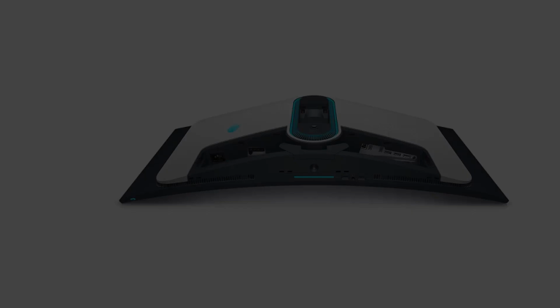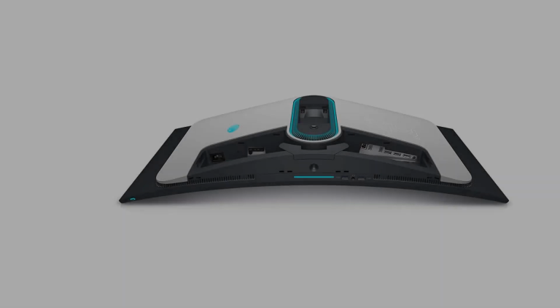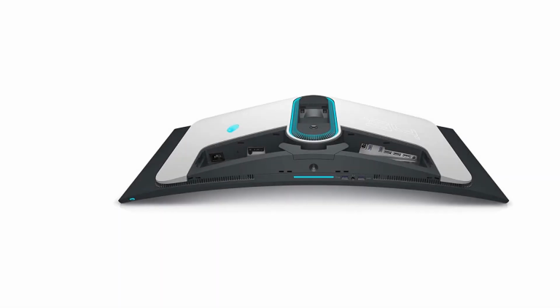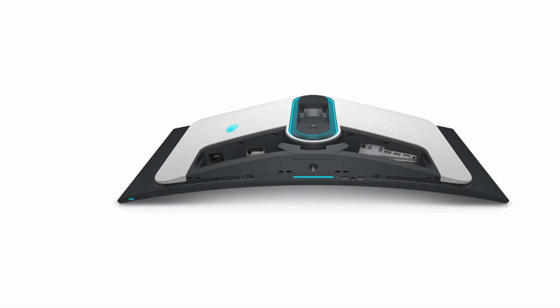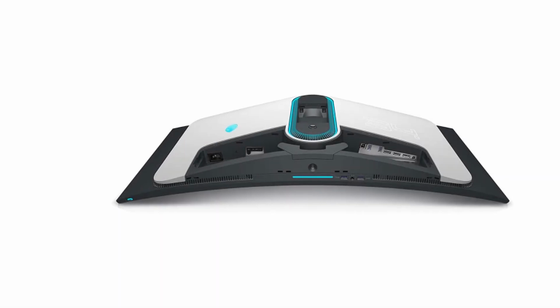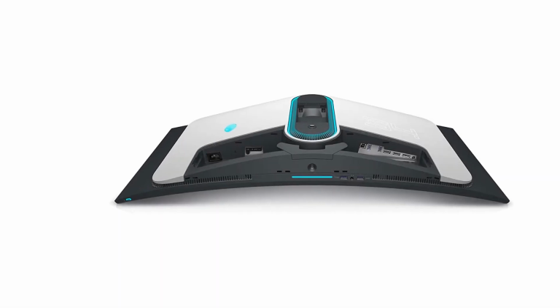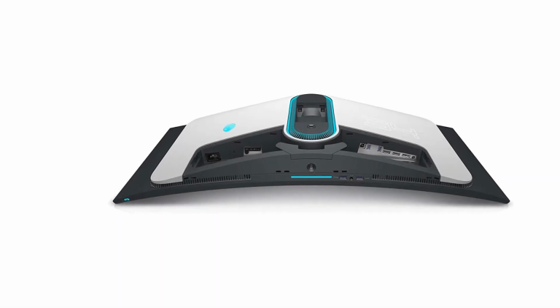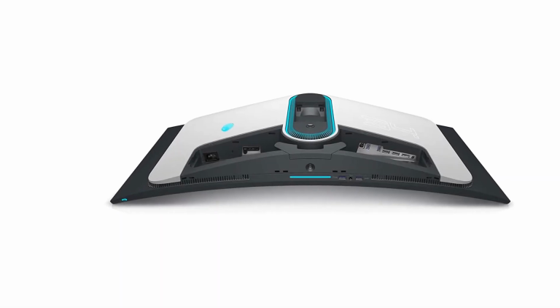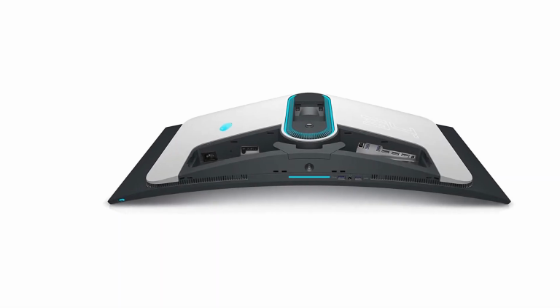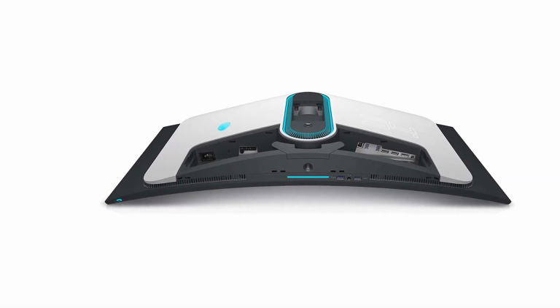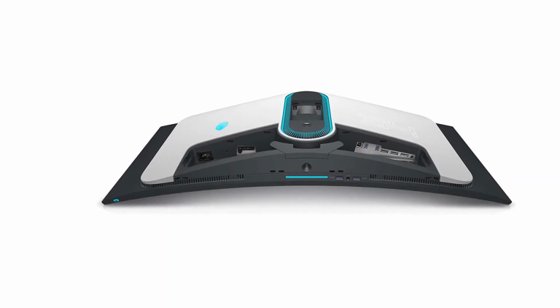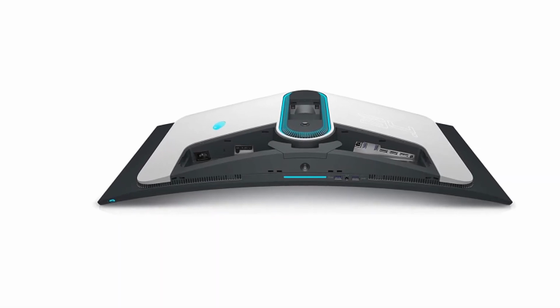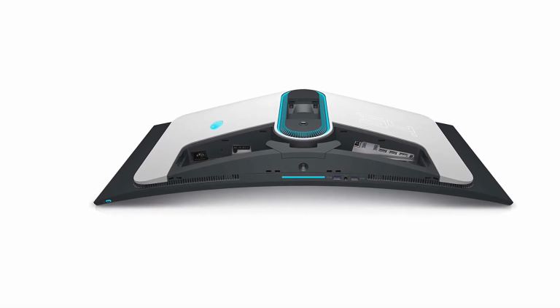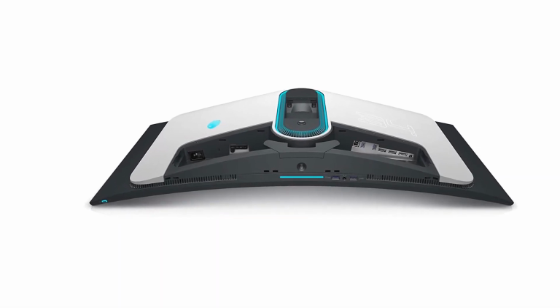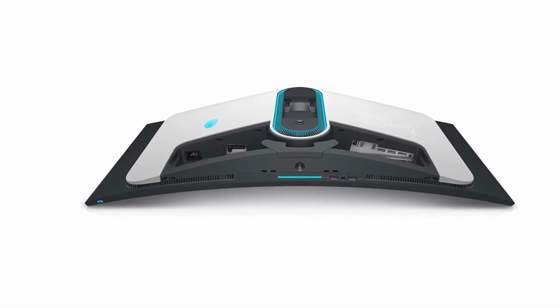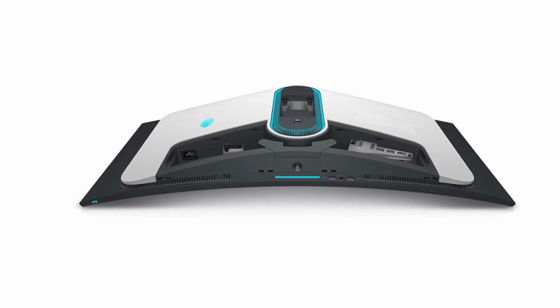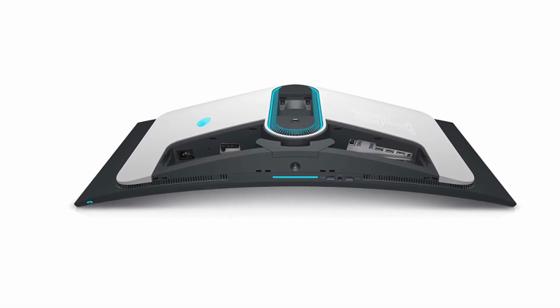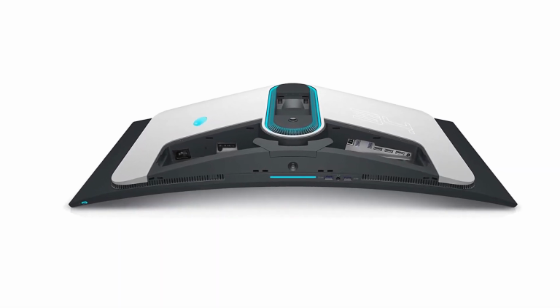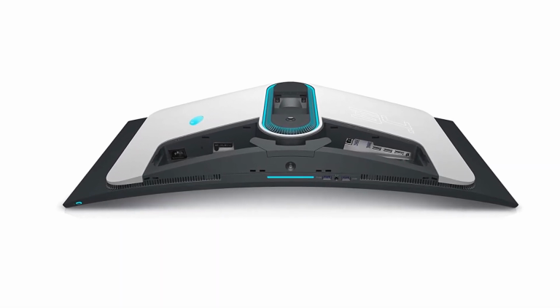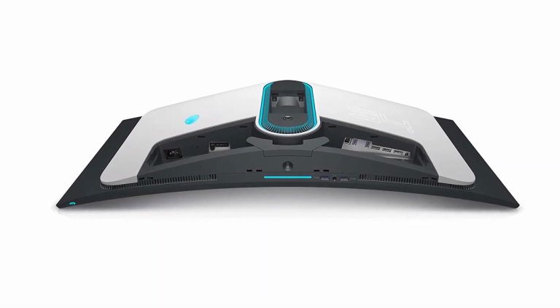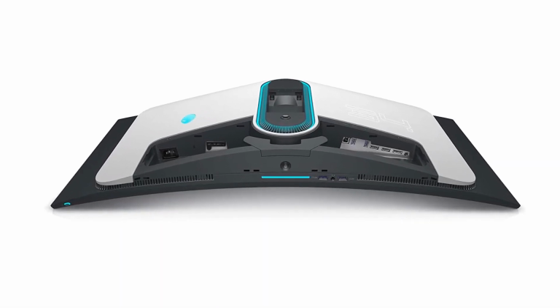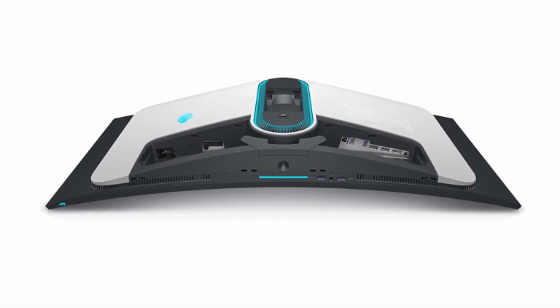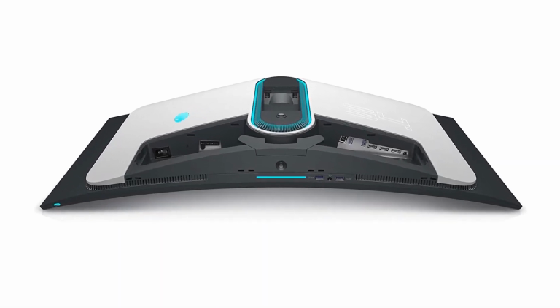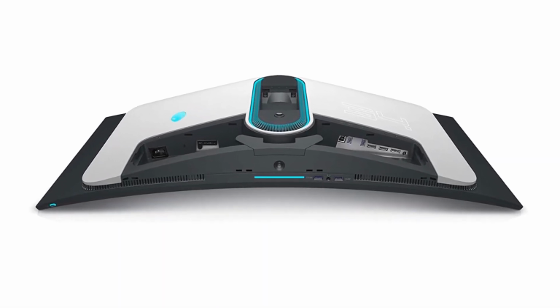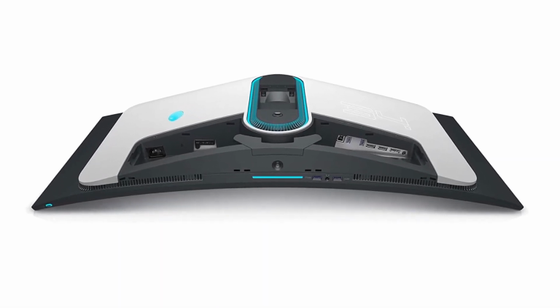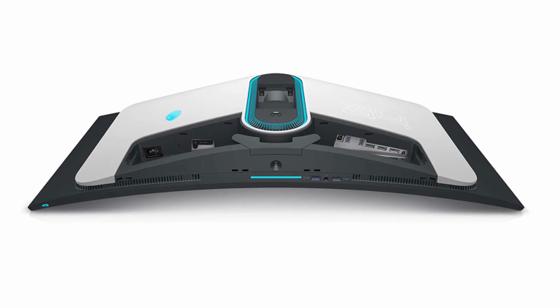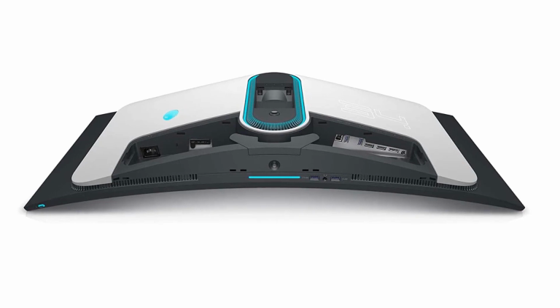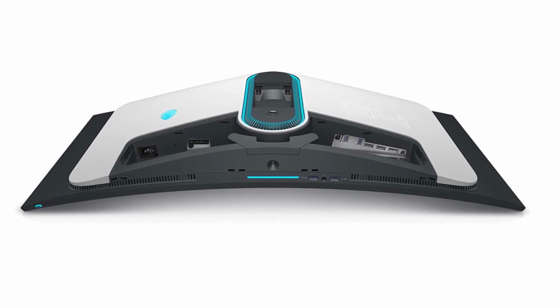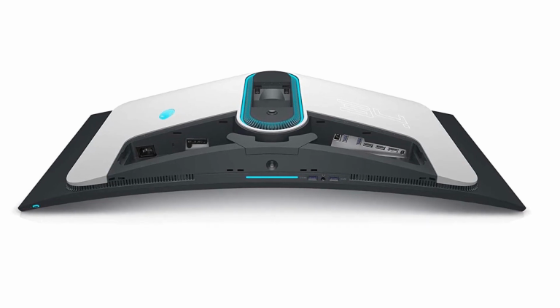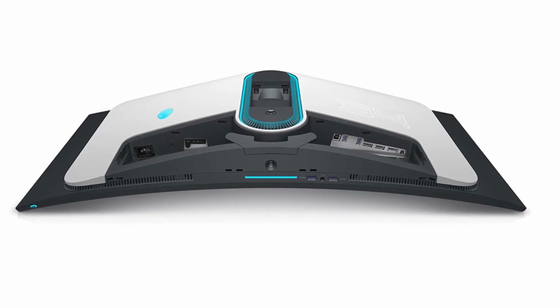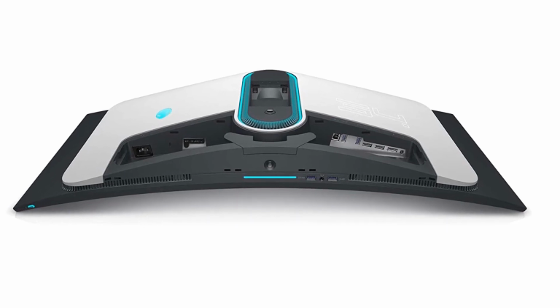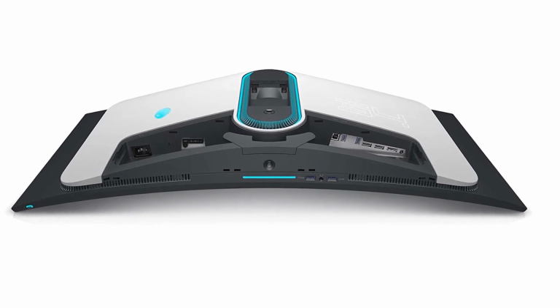They are both fantastic gaming monitors that get even brighter than the Dell, but they don't deliver the same perfect blacks.